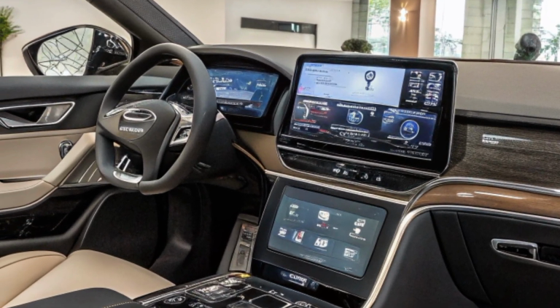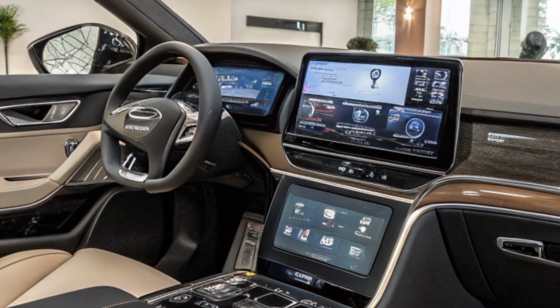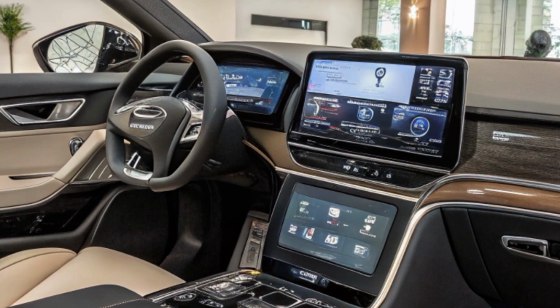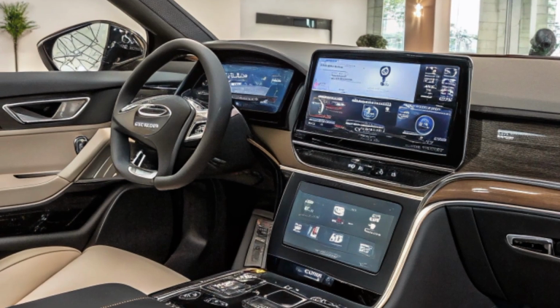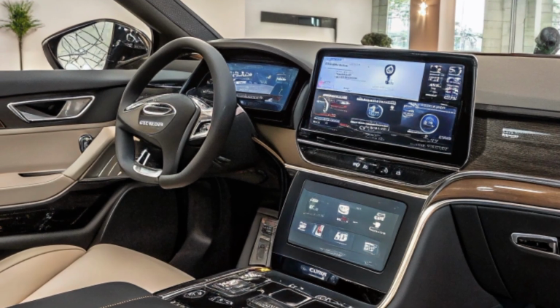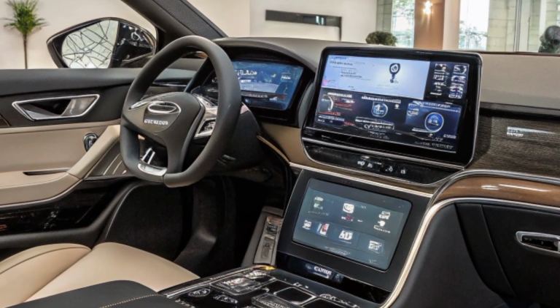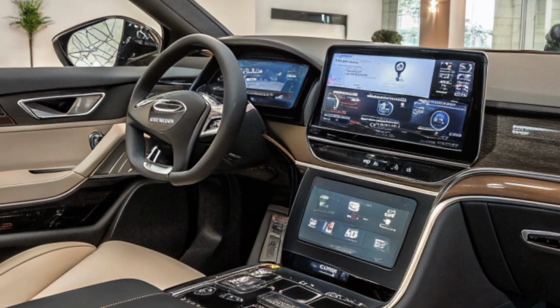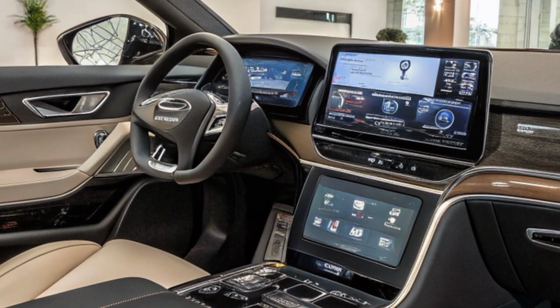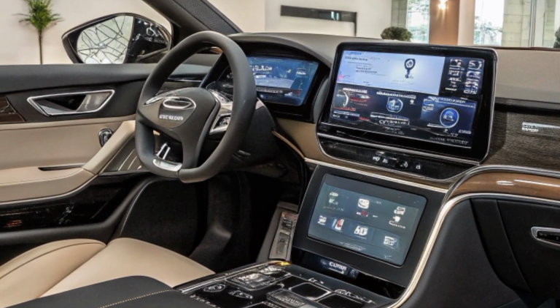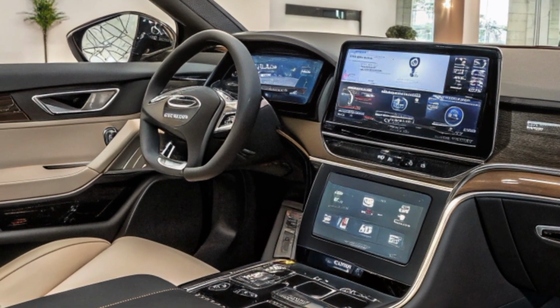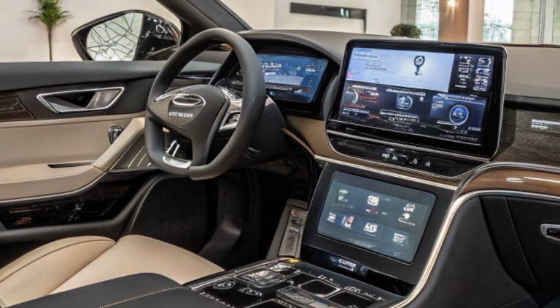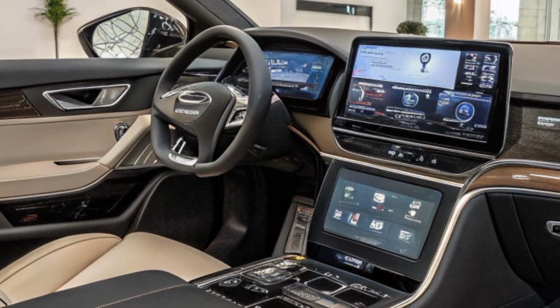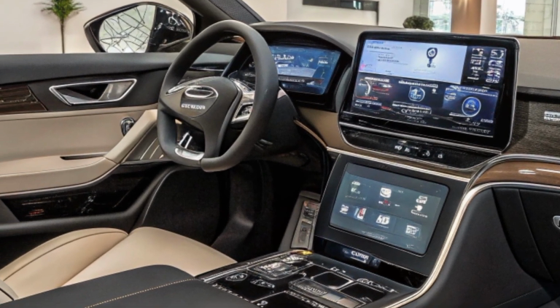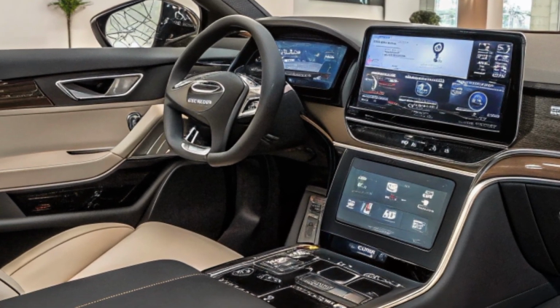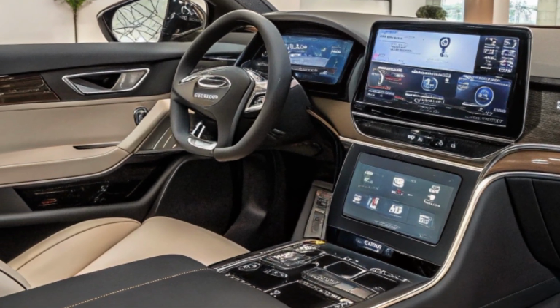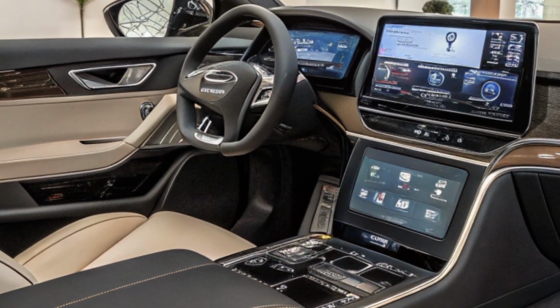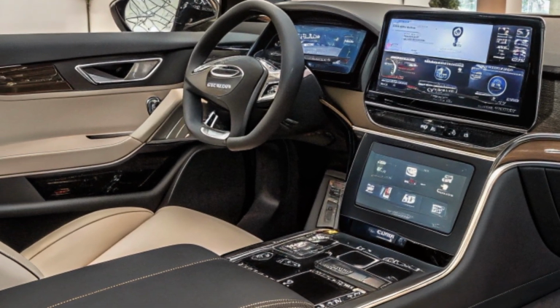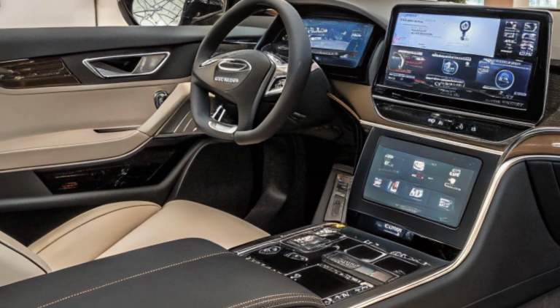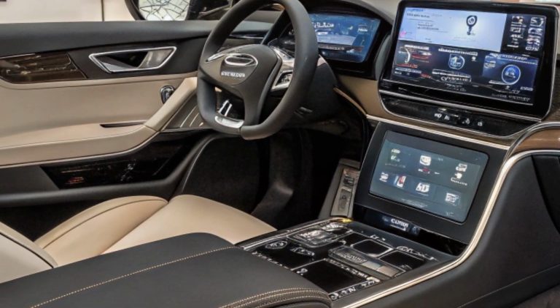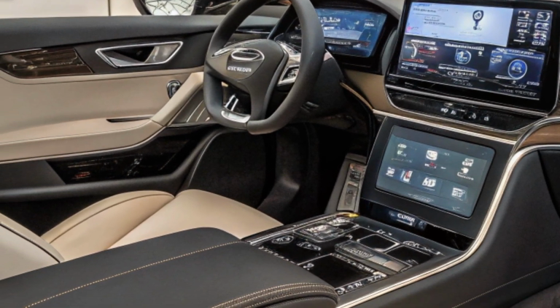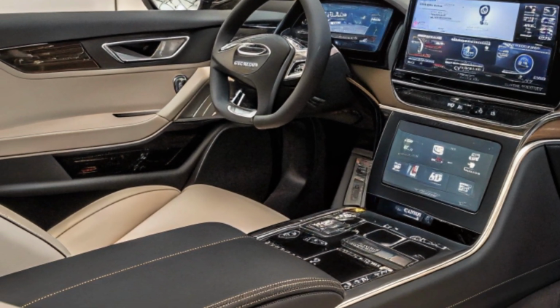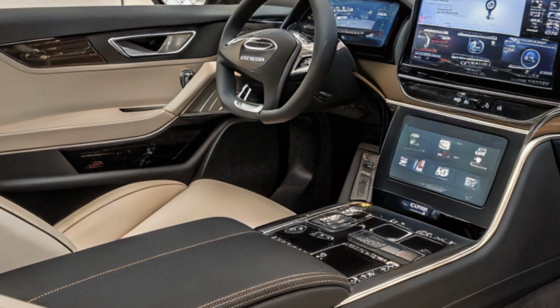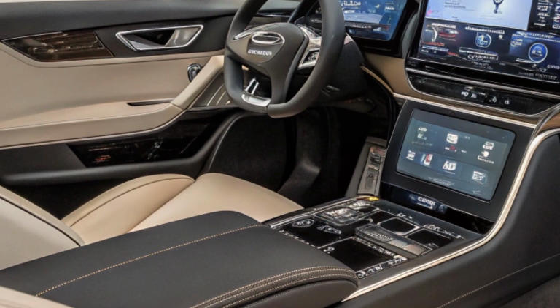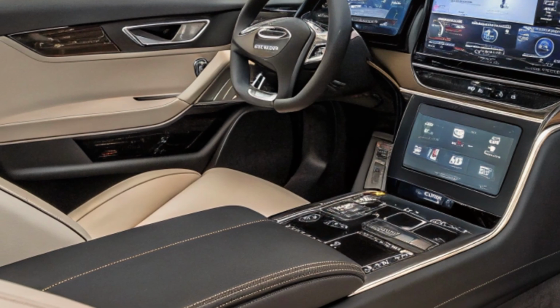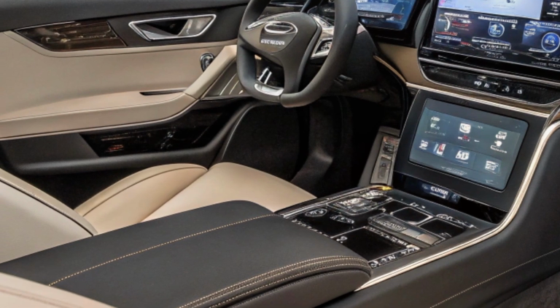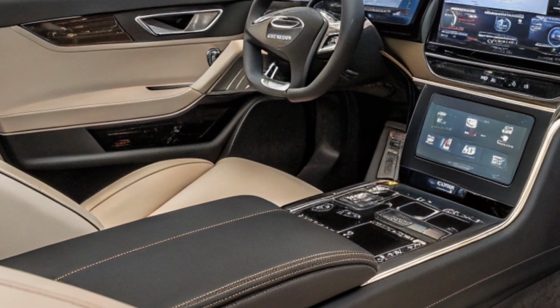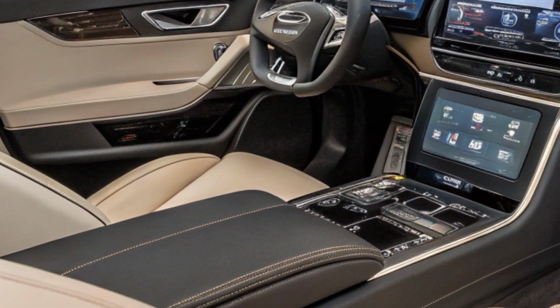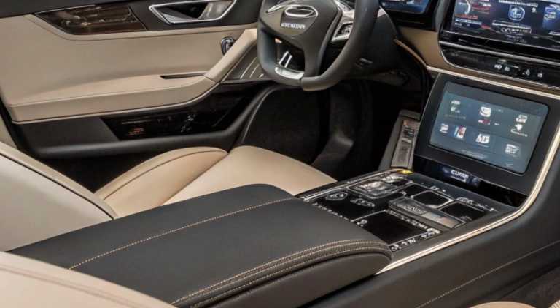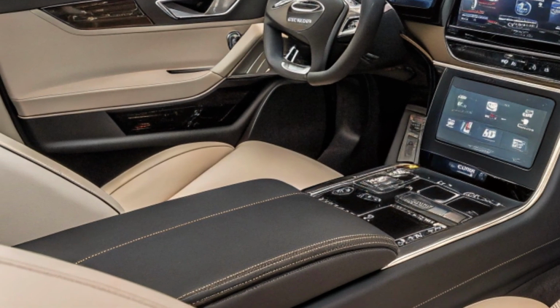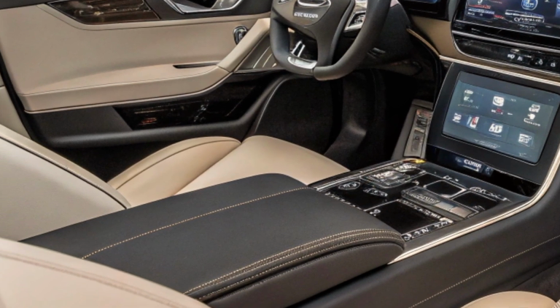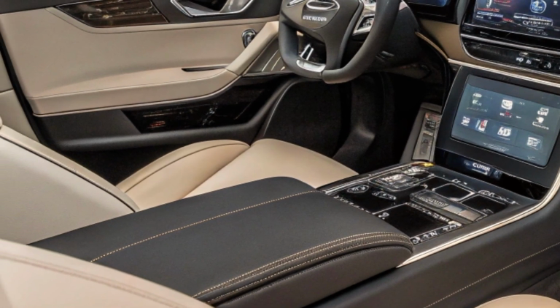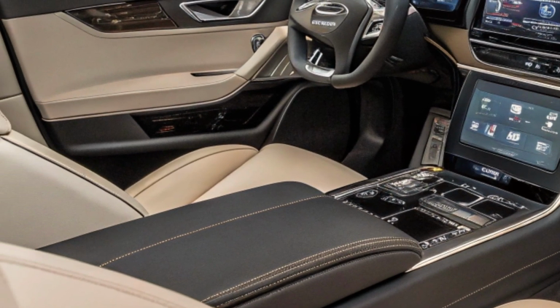The vehicle is available in single and dual-tone colors, including white, silver, and black.